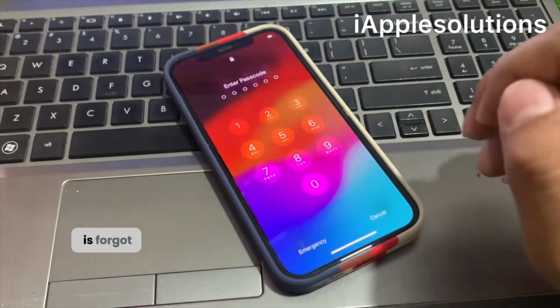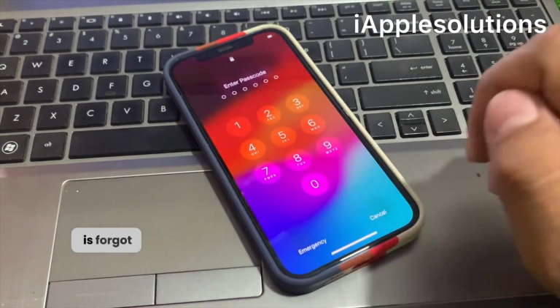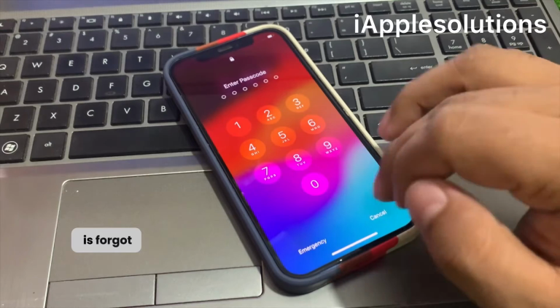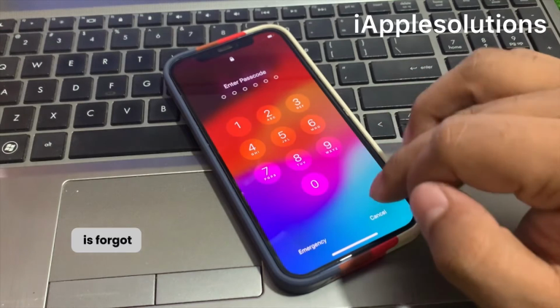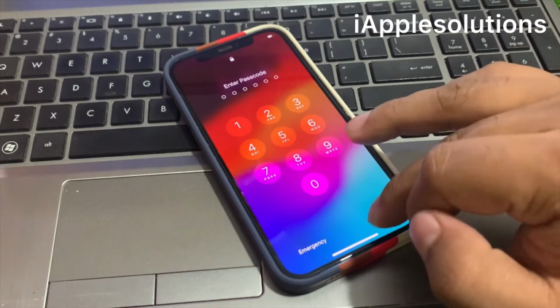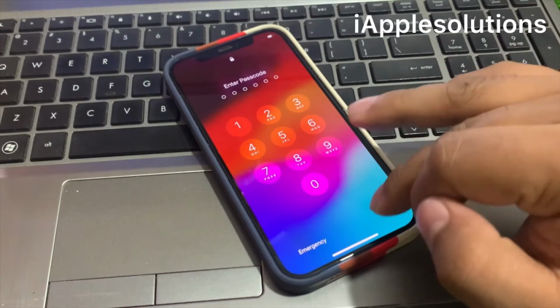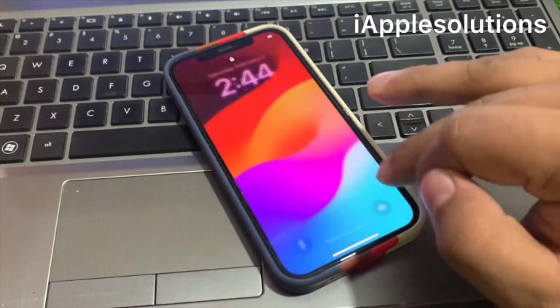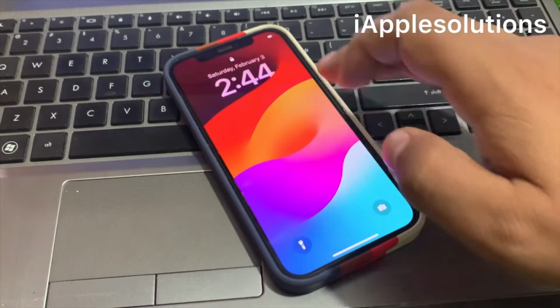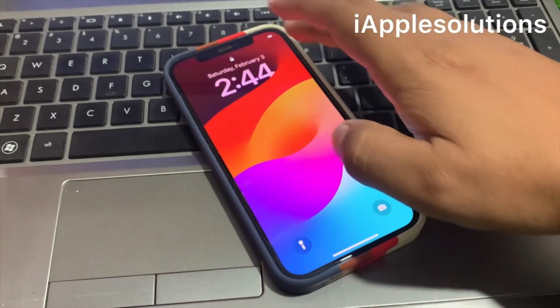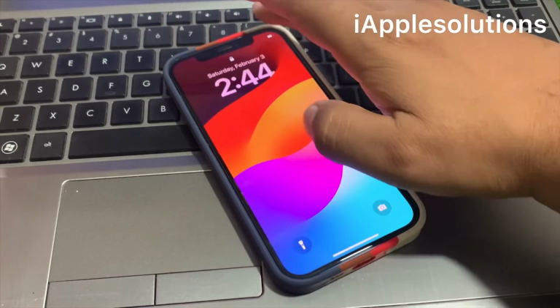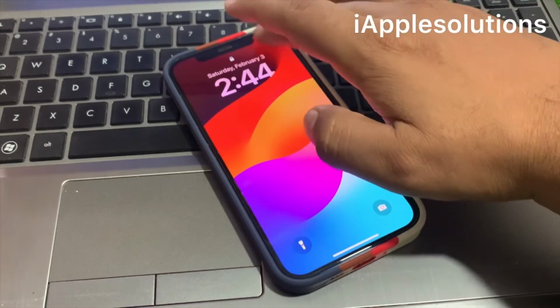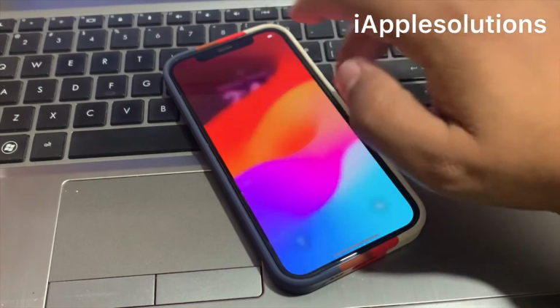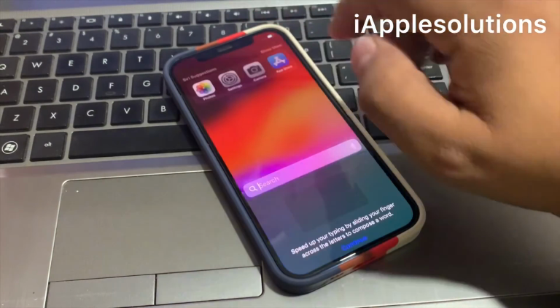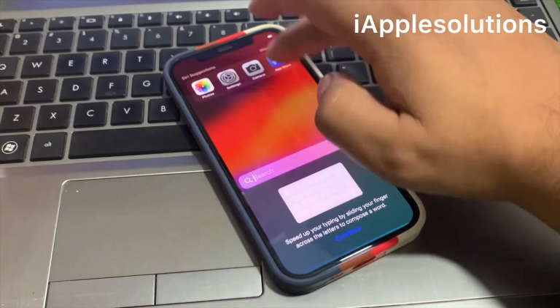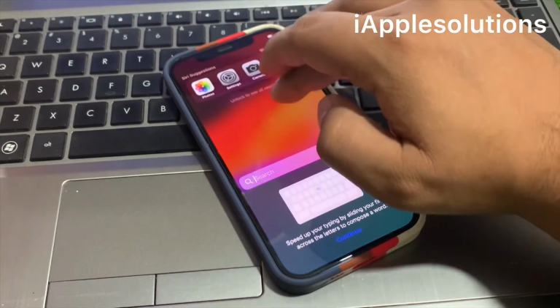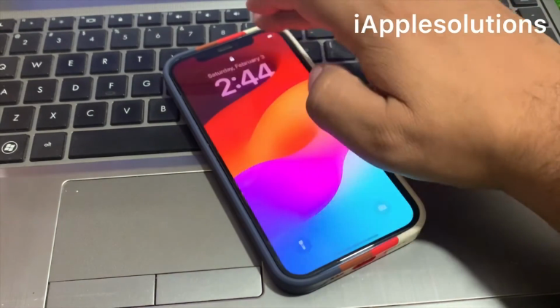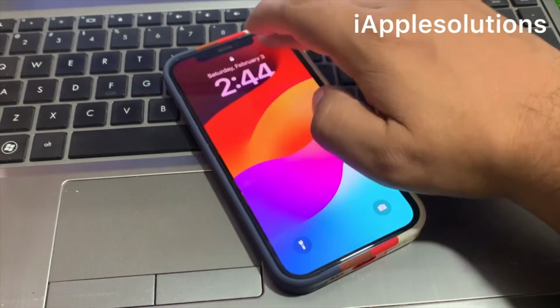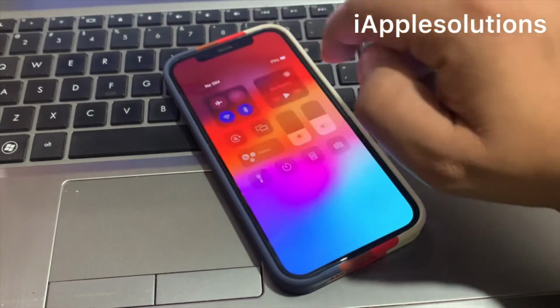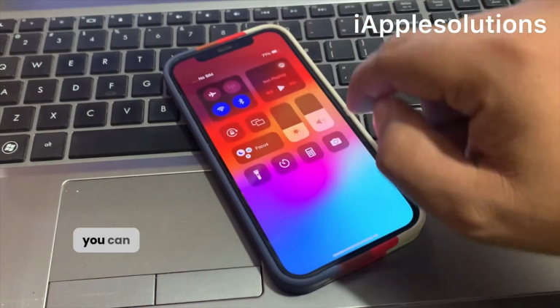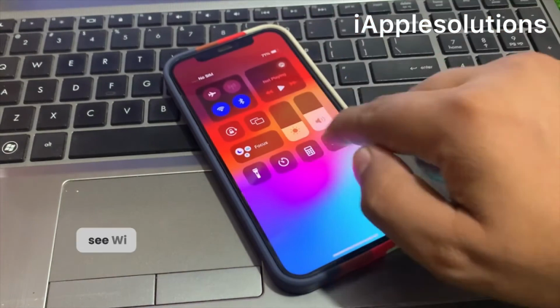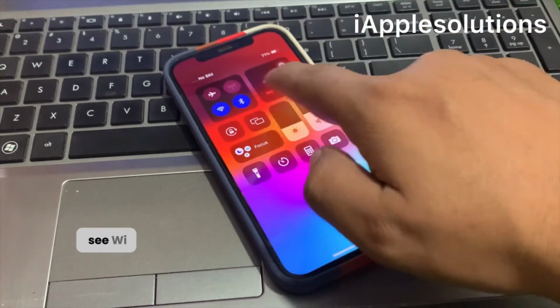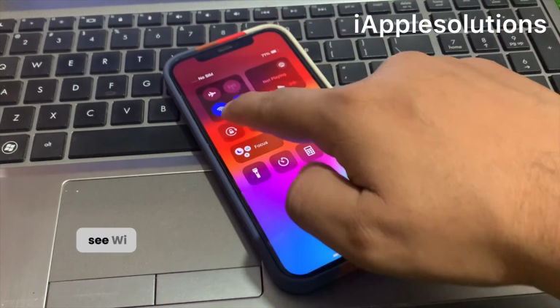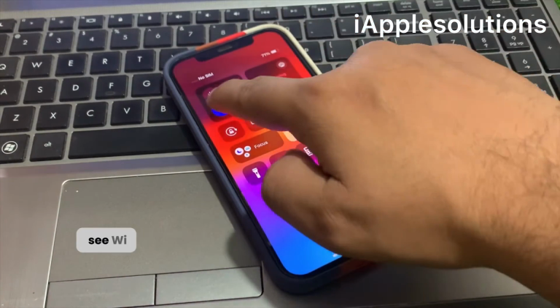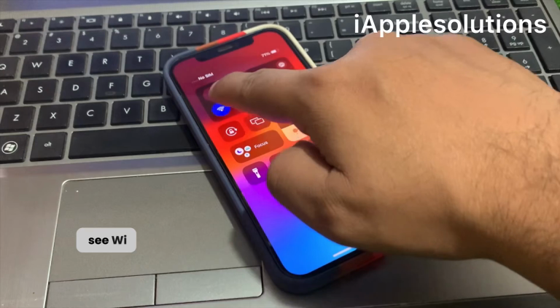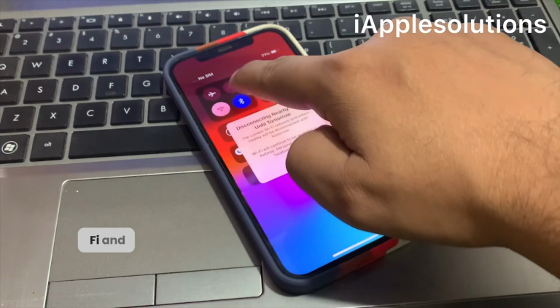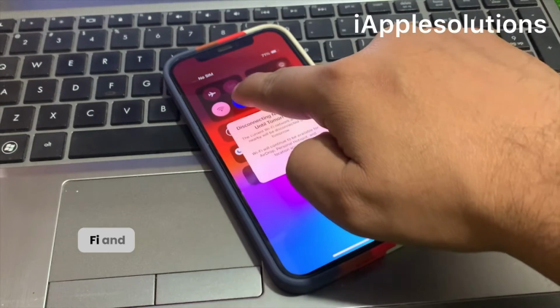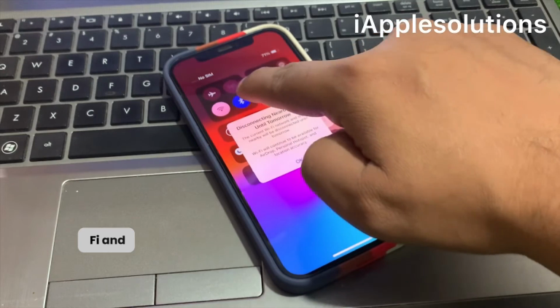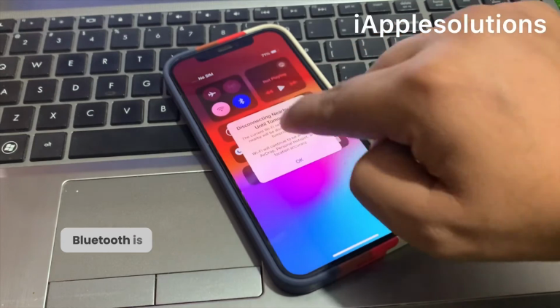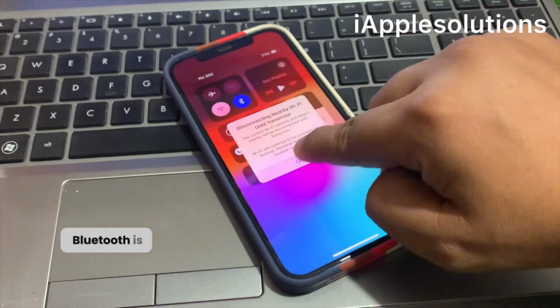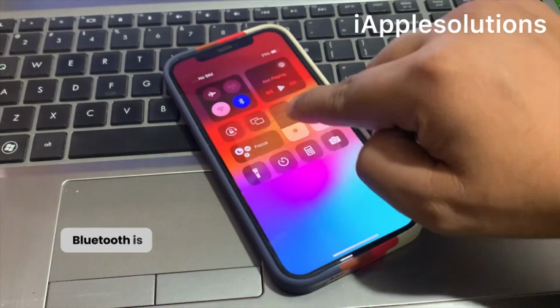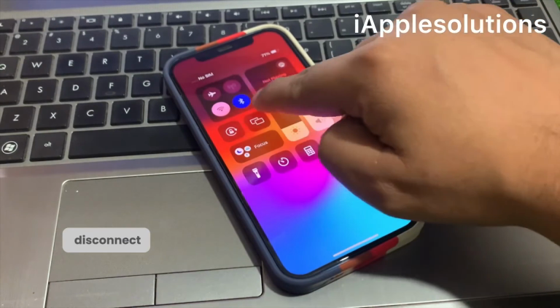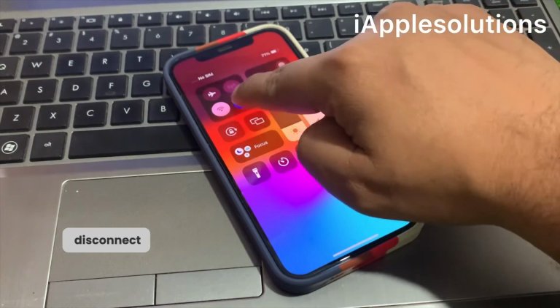The passcode is forgotten. You can see Wi-Fi and Bluetooth are disconnected.